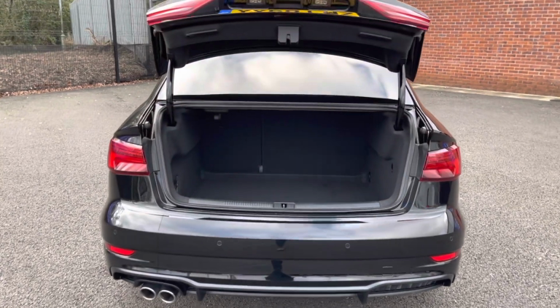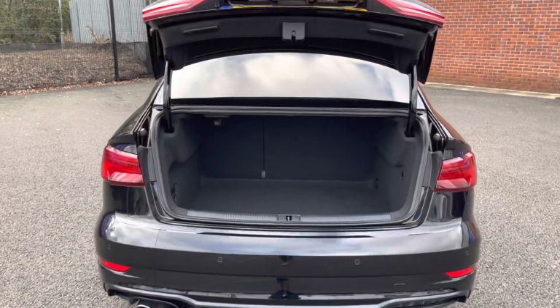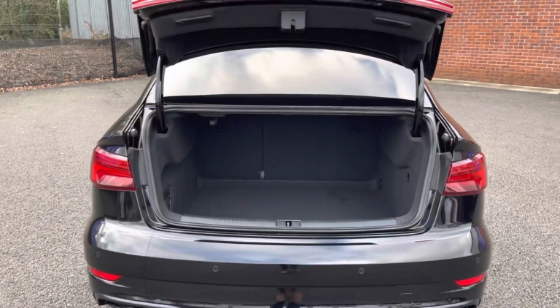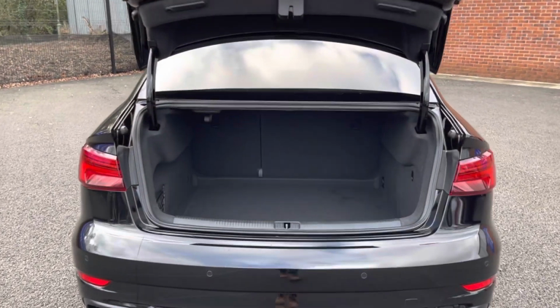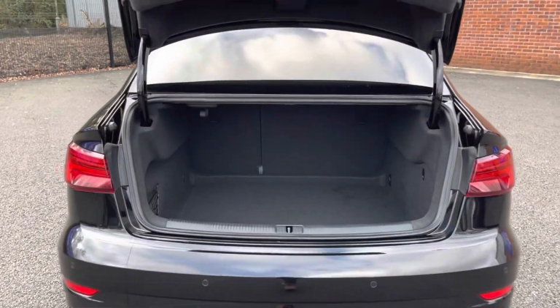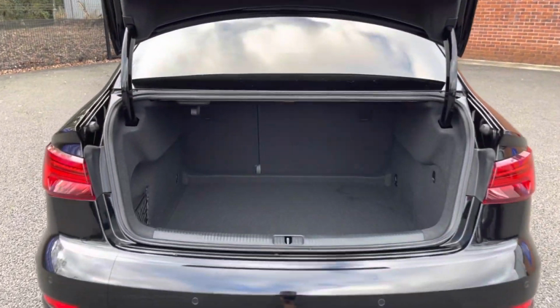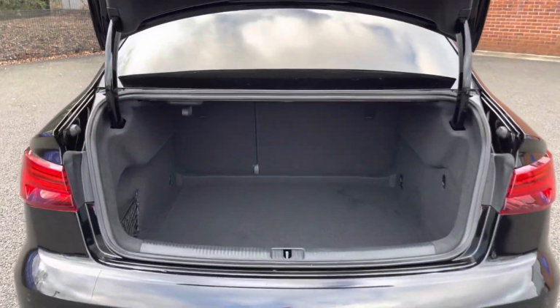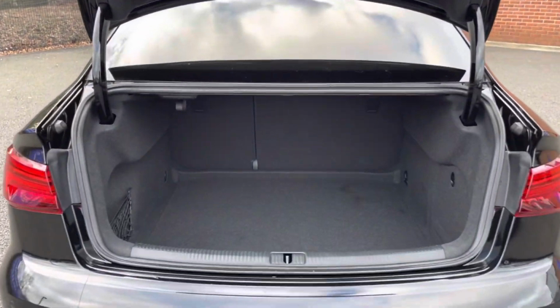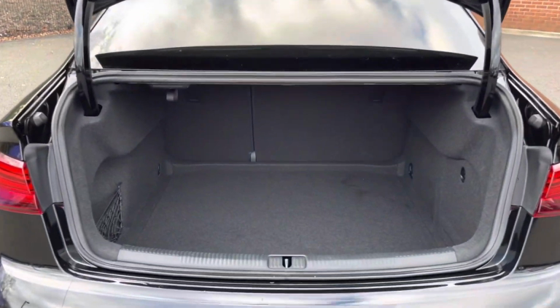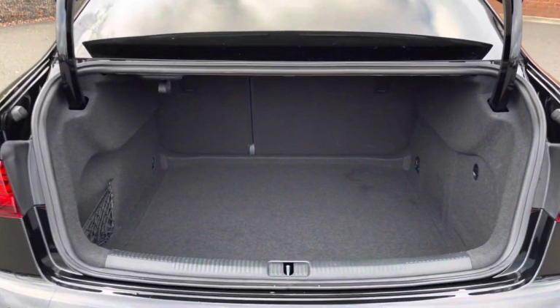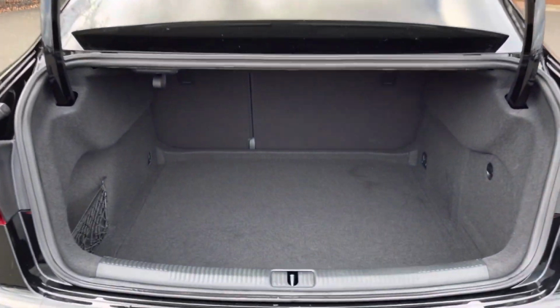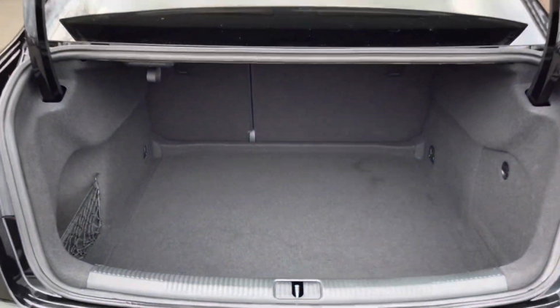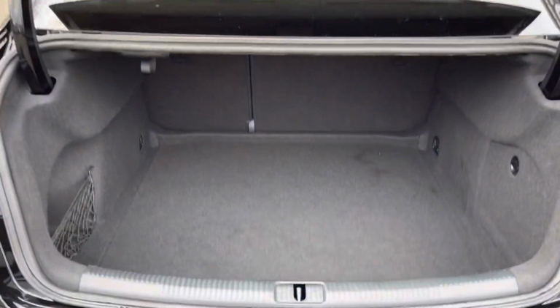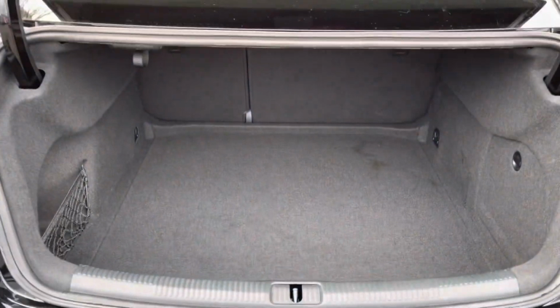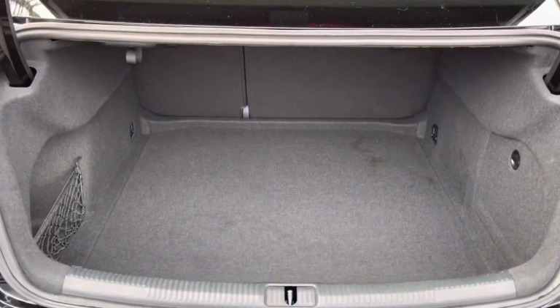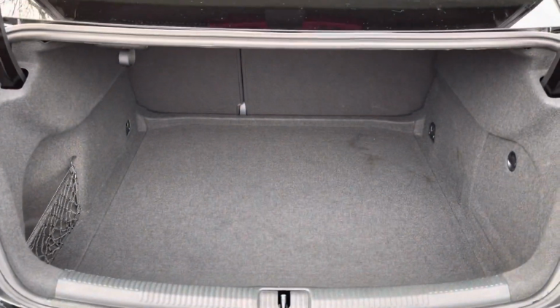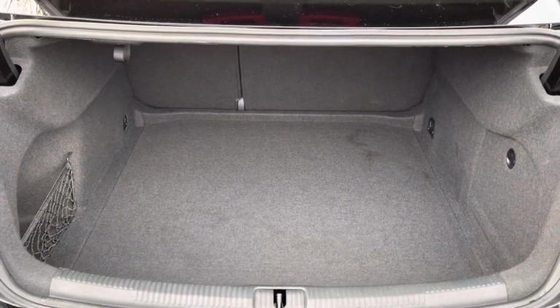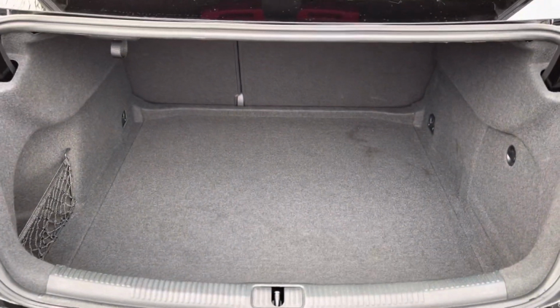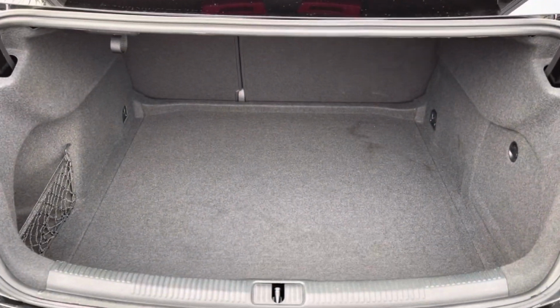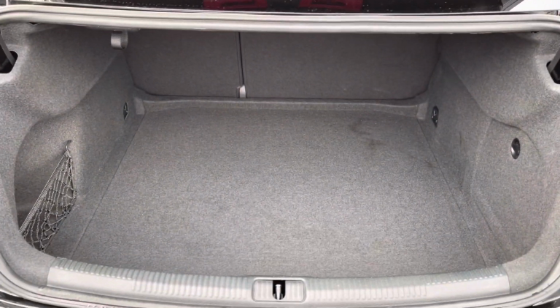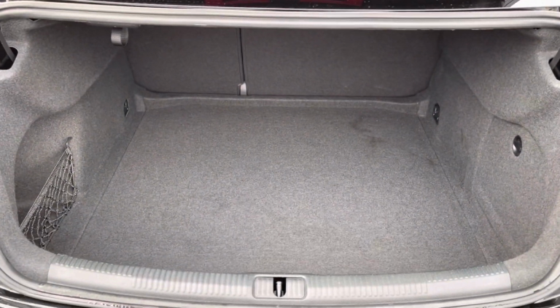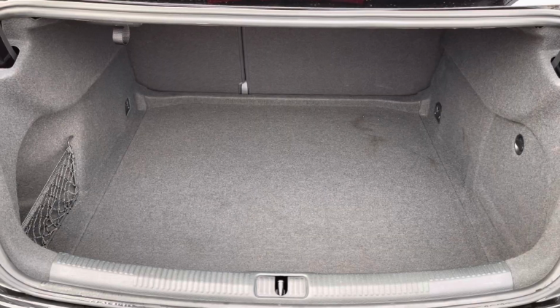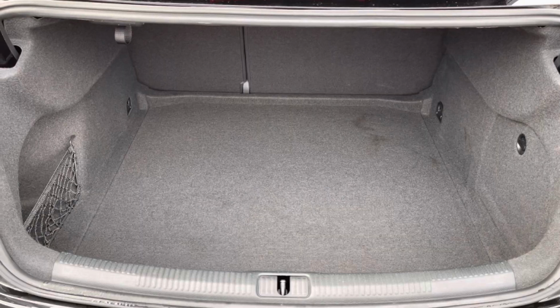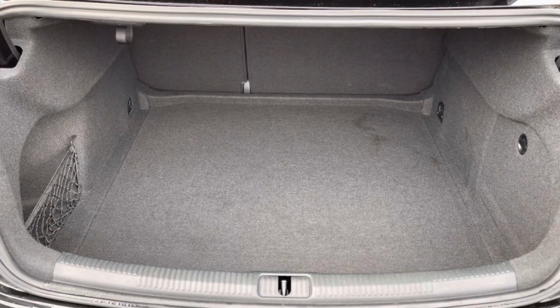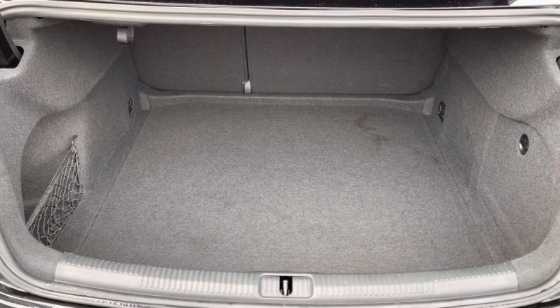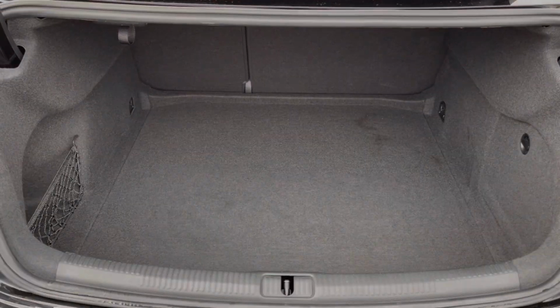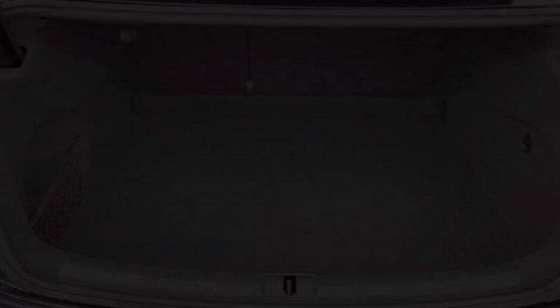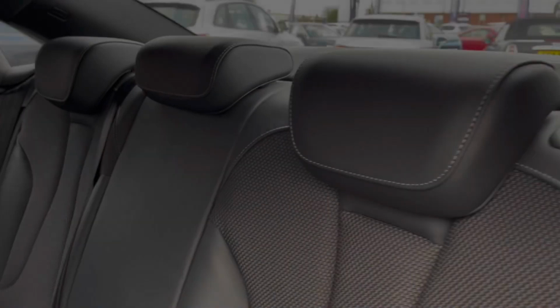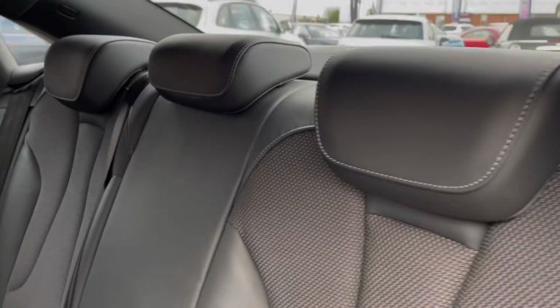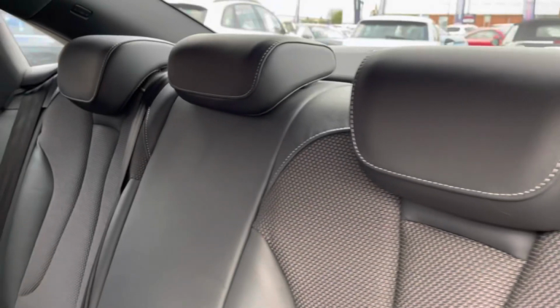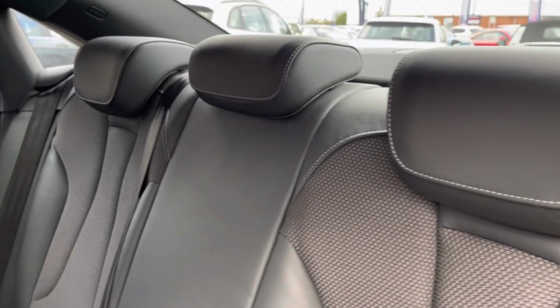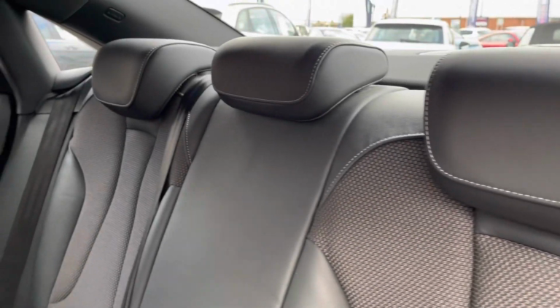You also have your electric release tailgate allowing you to get into the boot a lot easier when you do have your hands full. Here you can see you do have a very spacious boot.